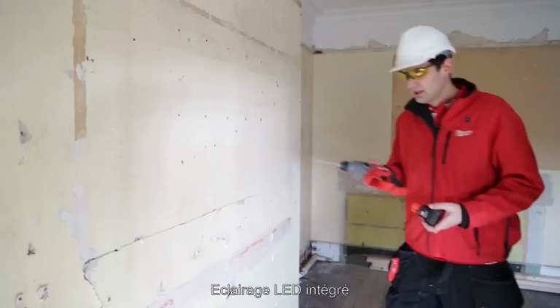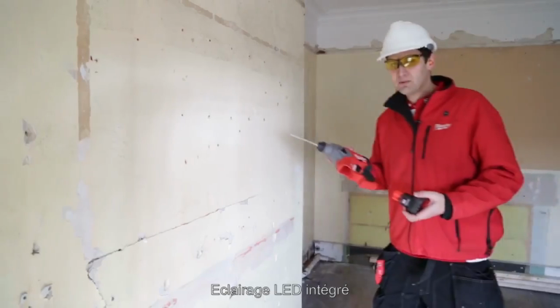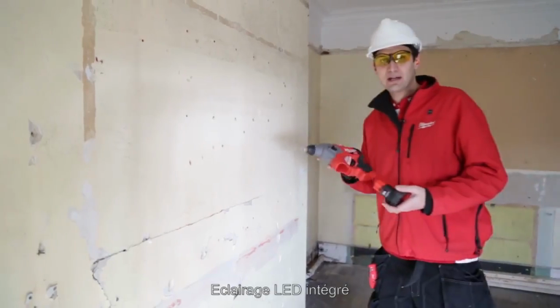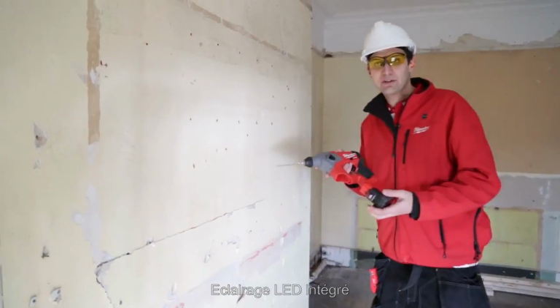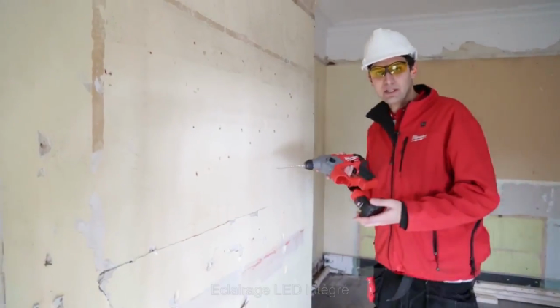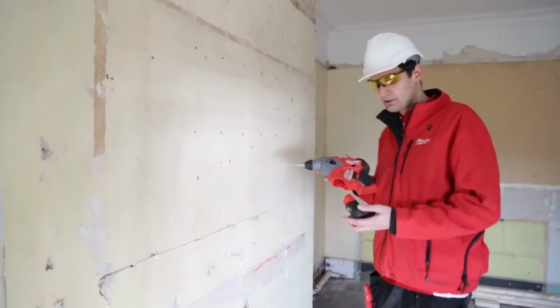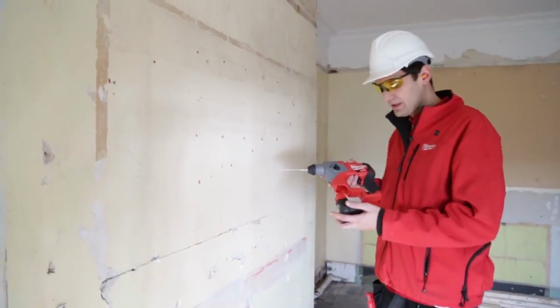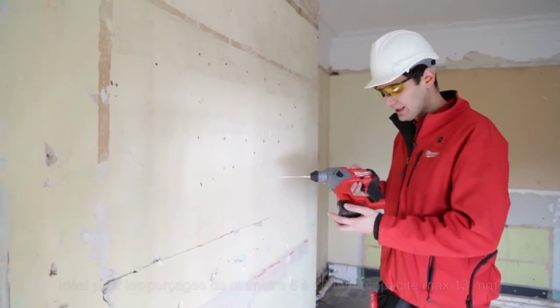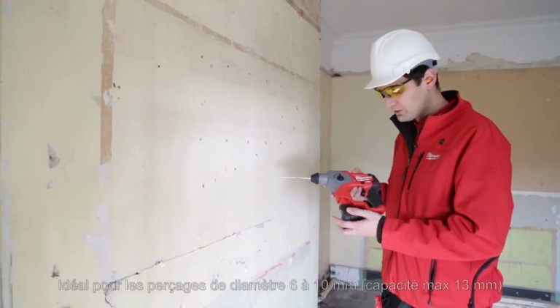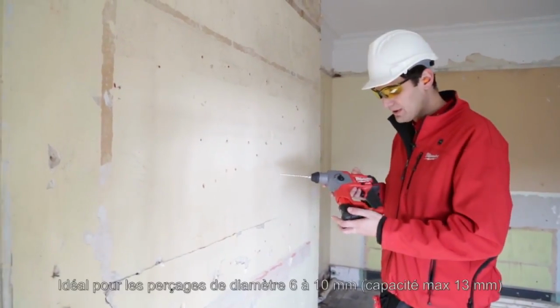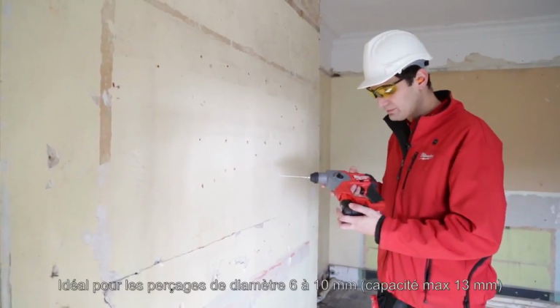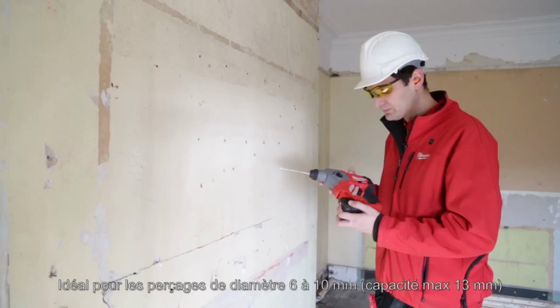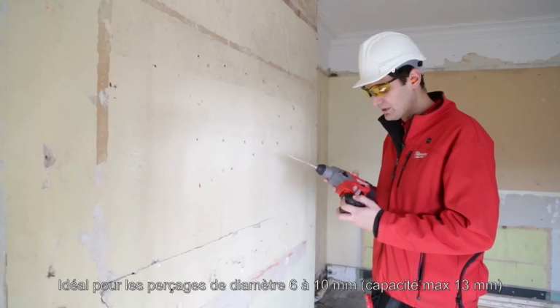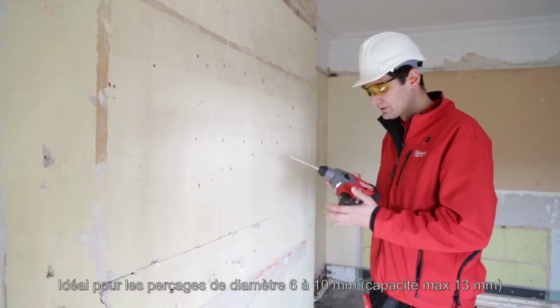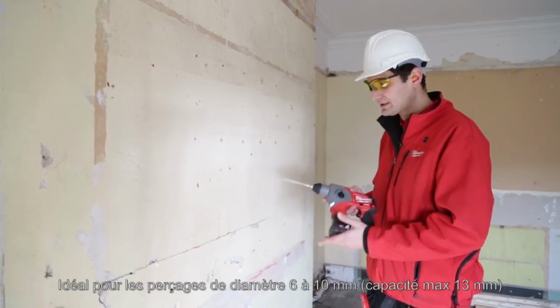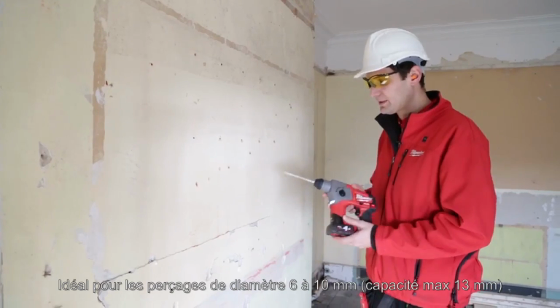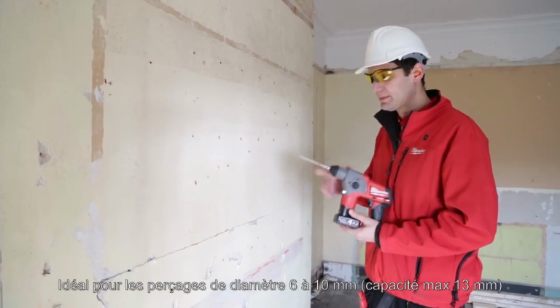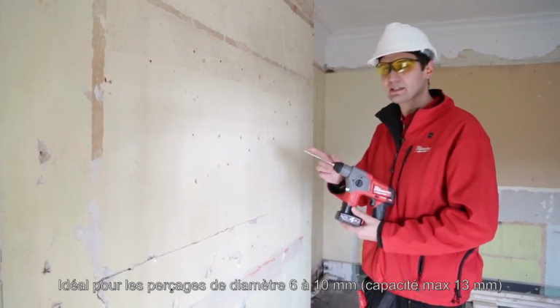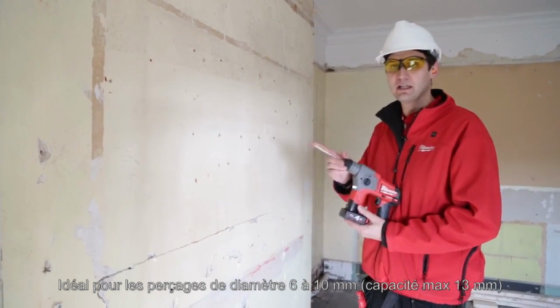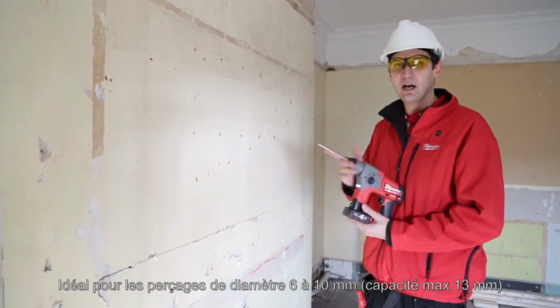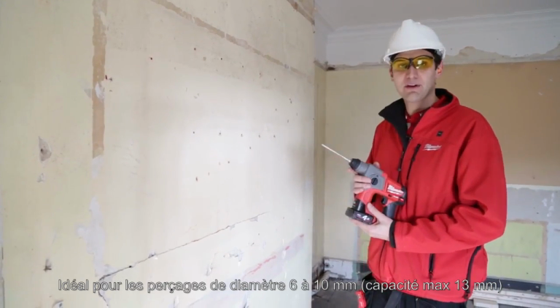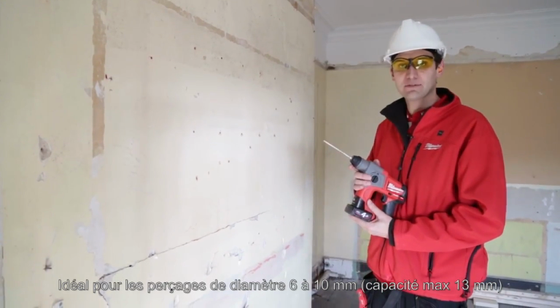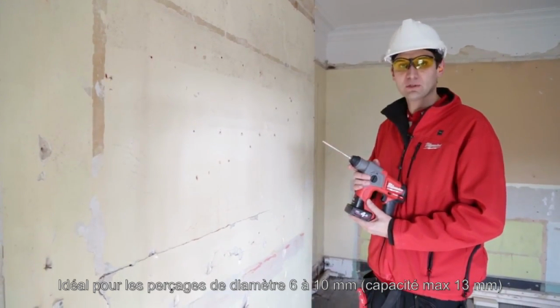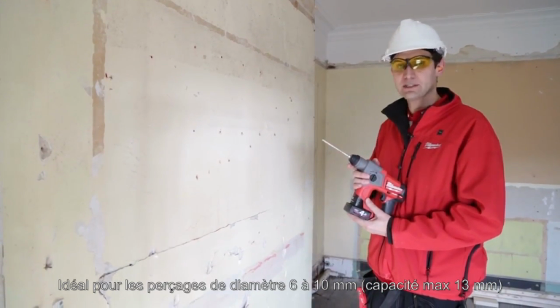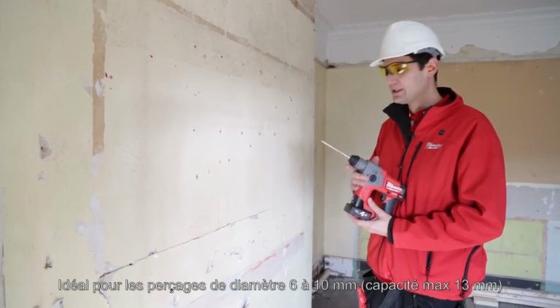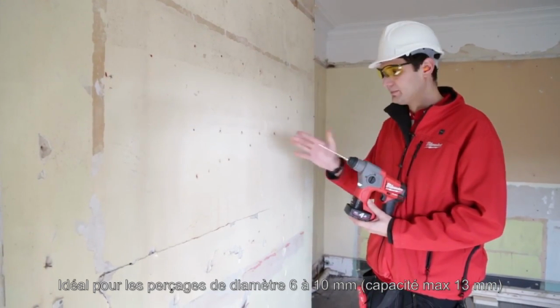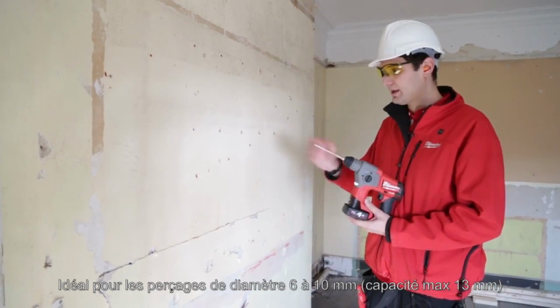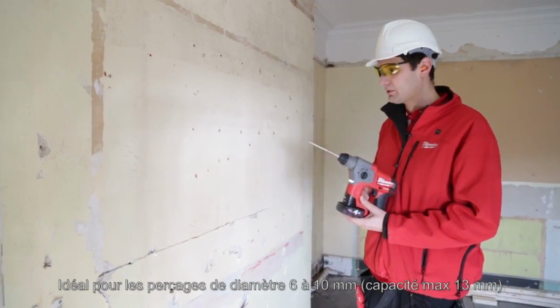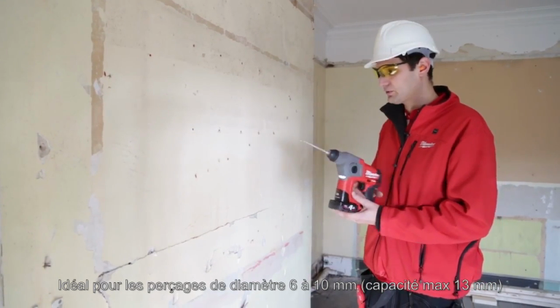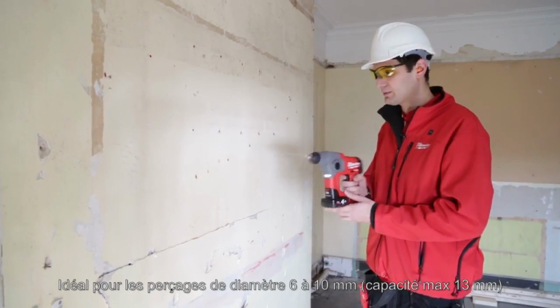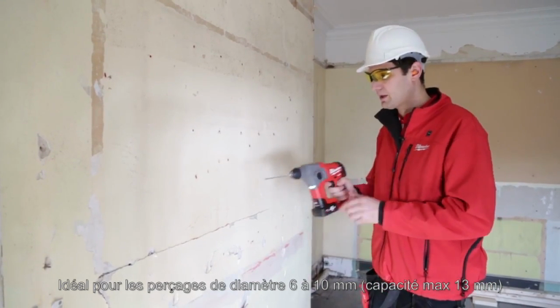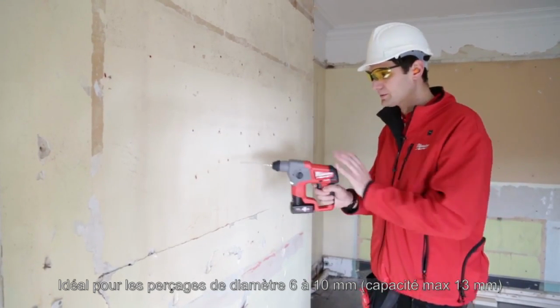We're now going to demonstrate the M12. We have a 6mm RX4 cutter and we'll drill some holes.